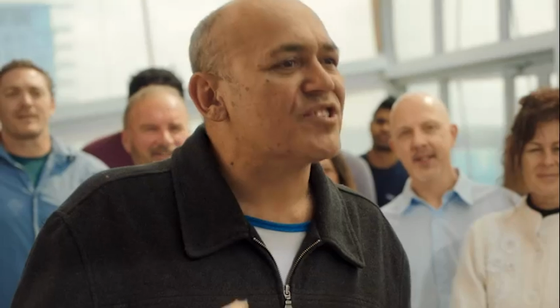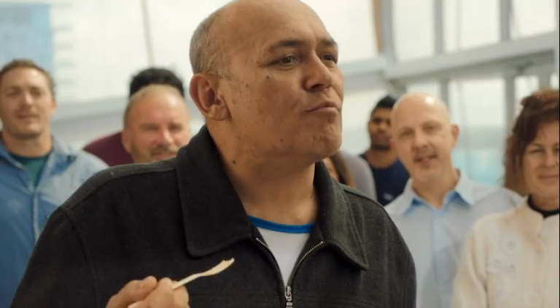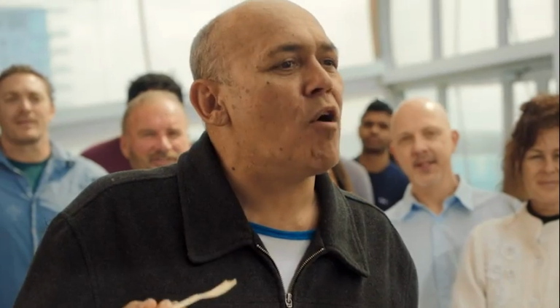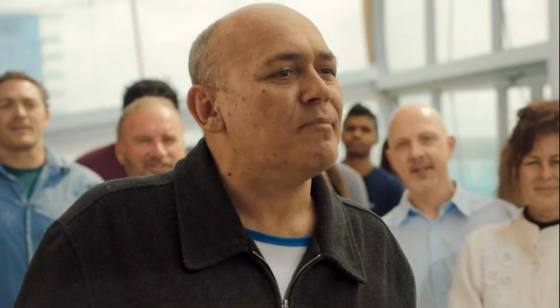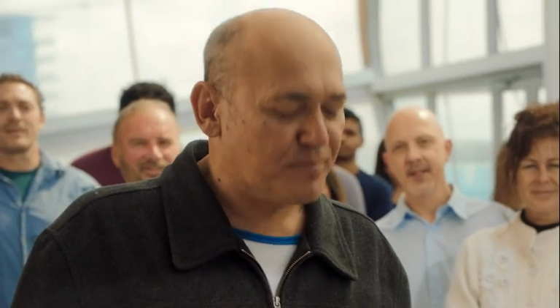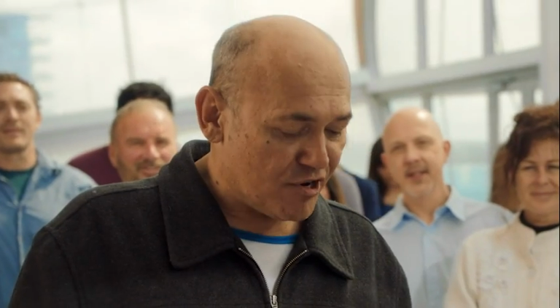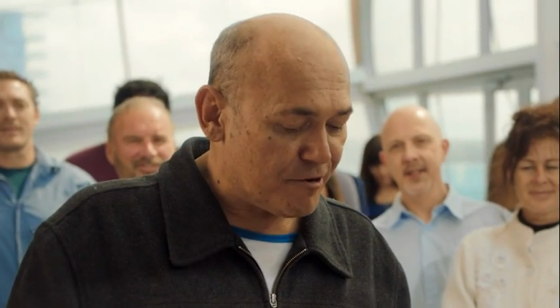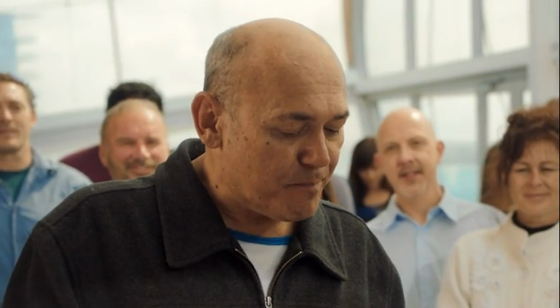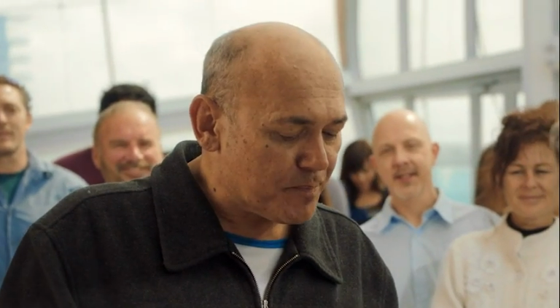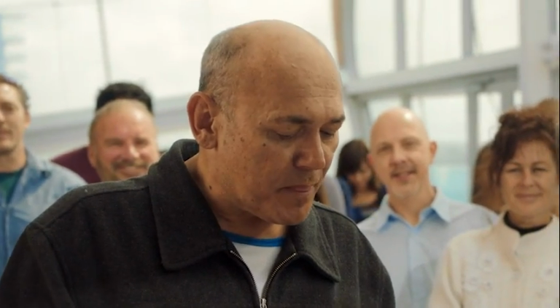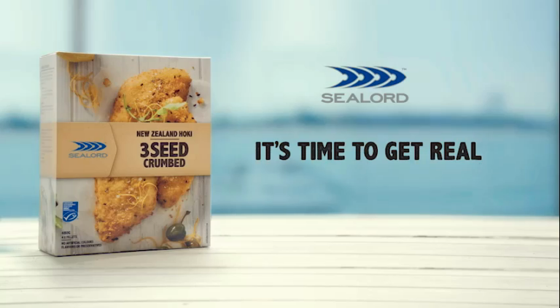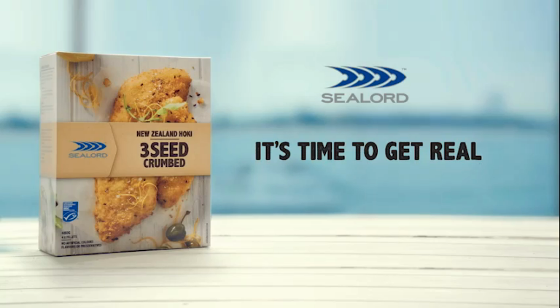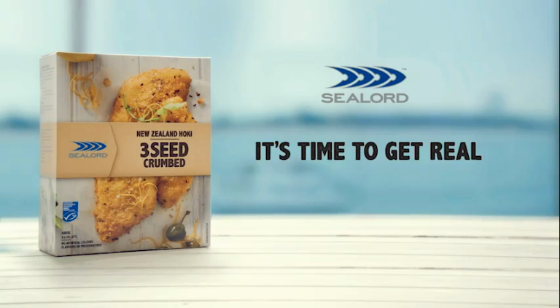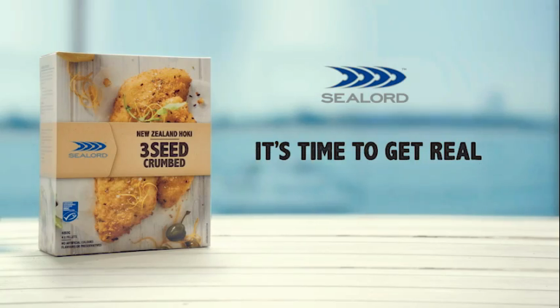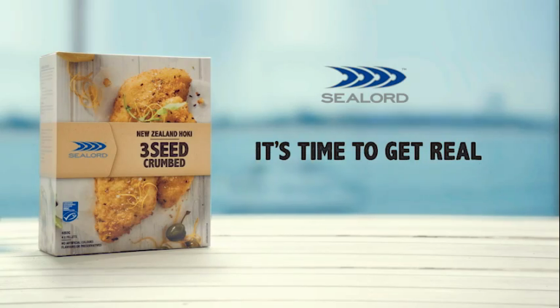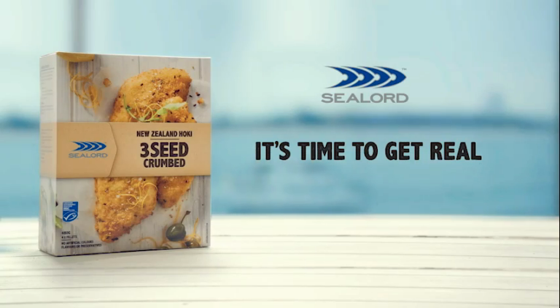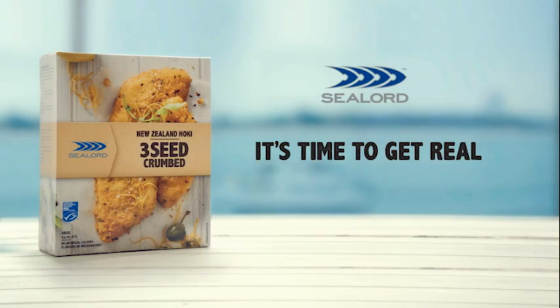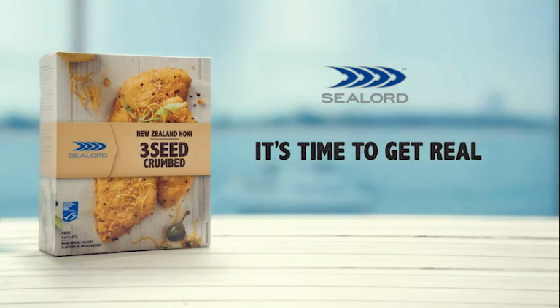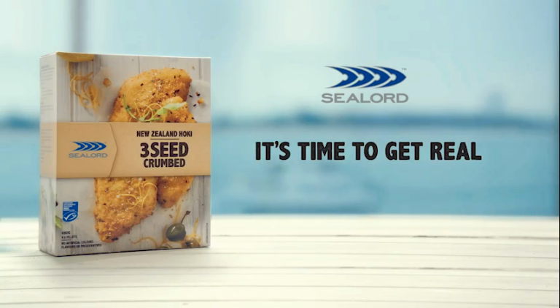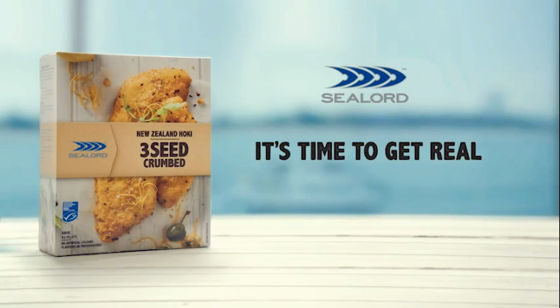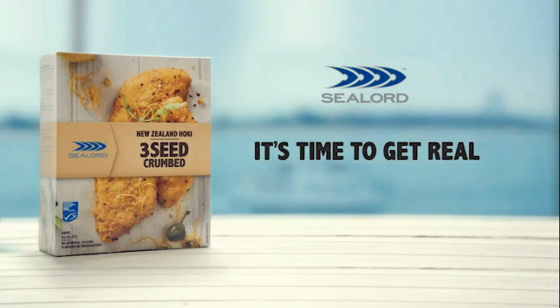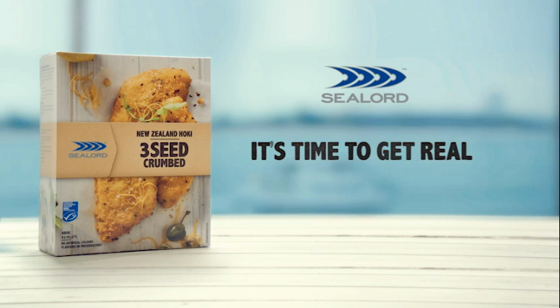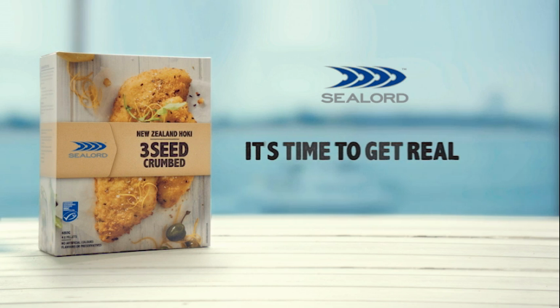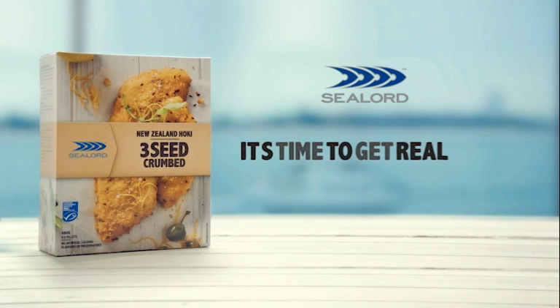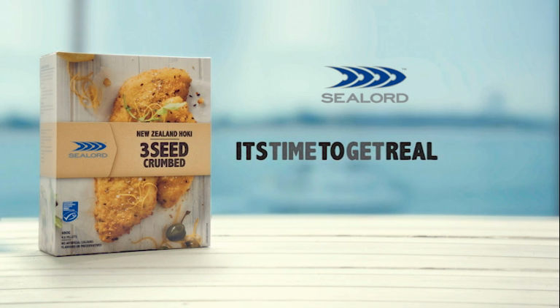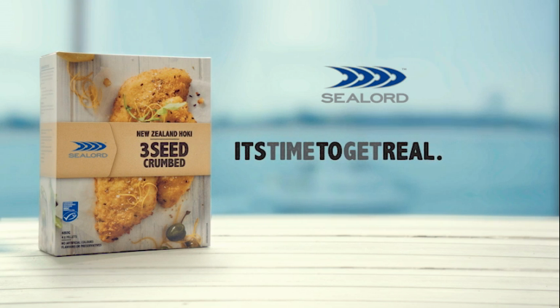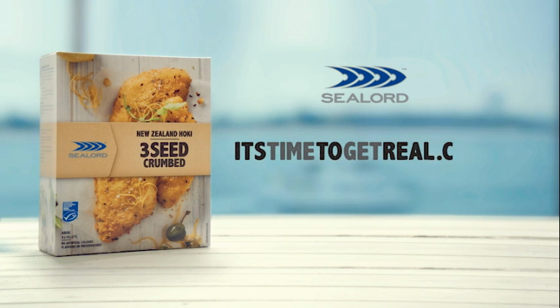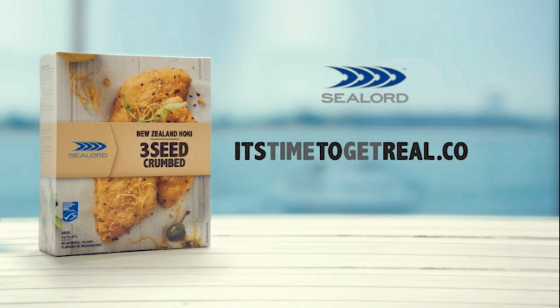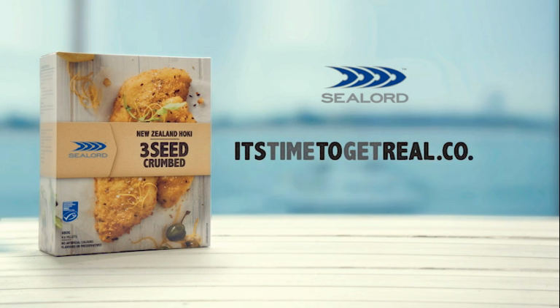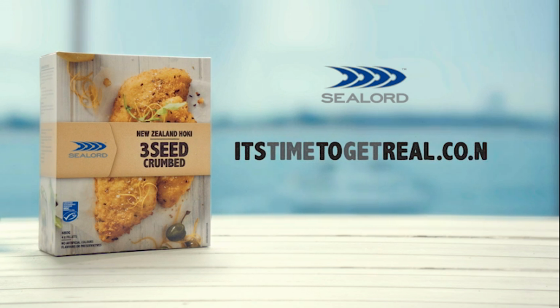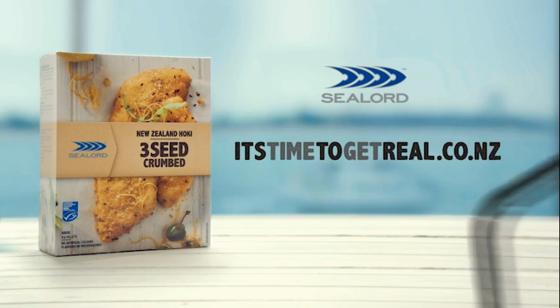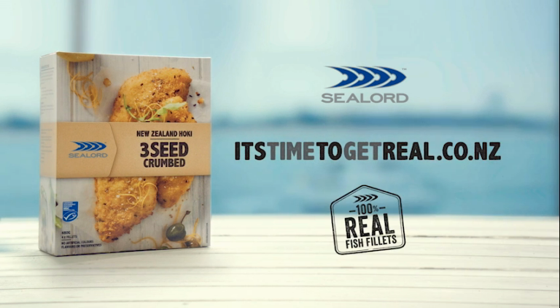Tino pai, very good. Try Sealord — real fish from the freezer — and tell us what you think.